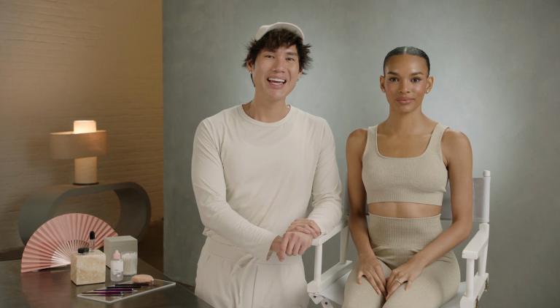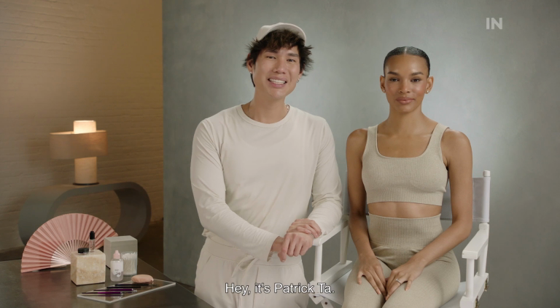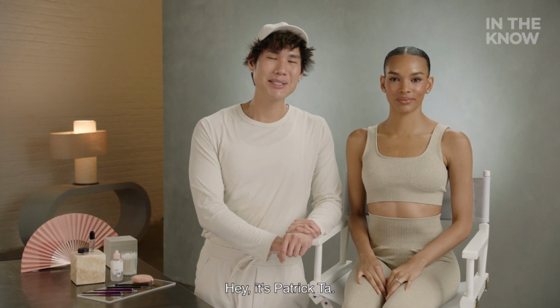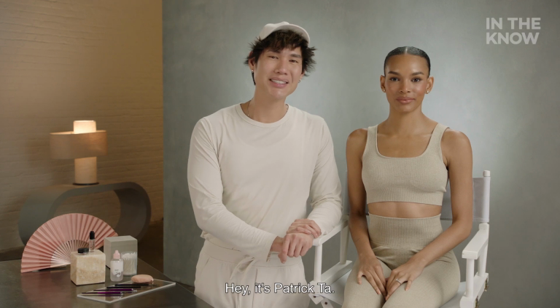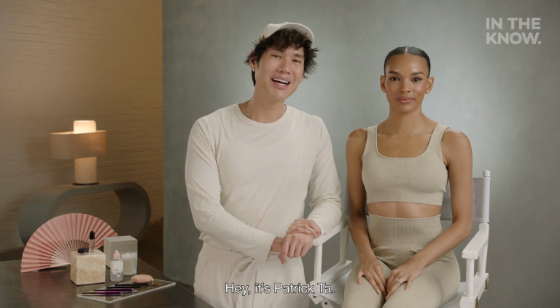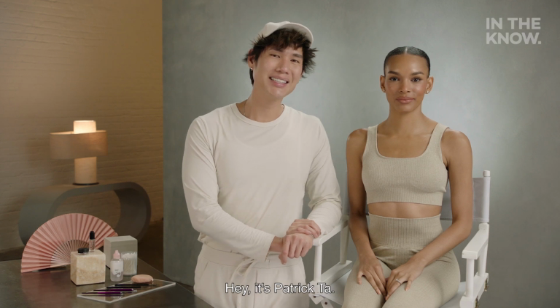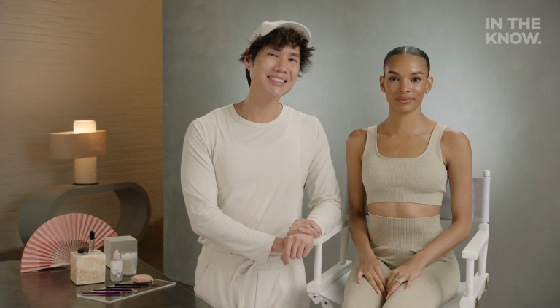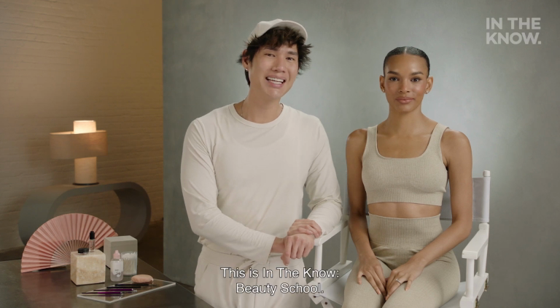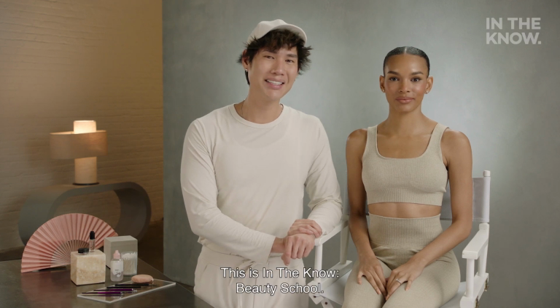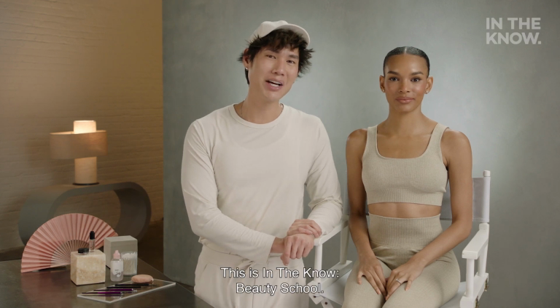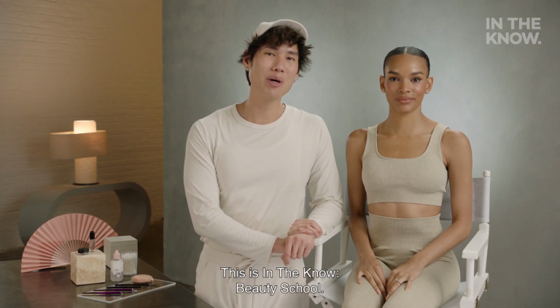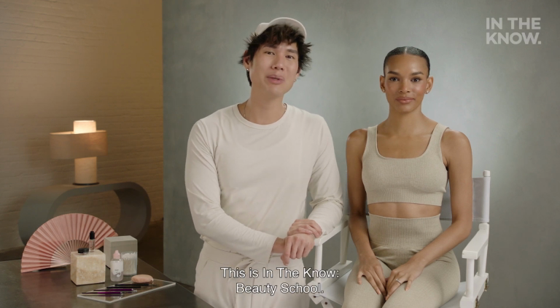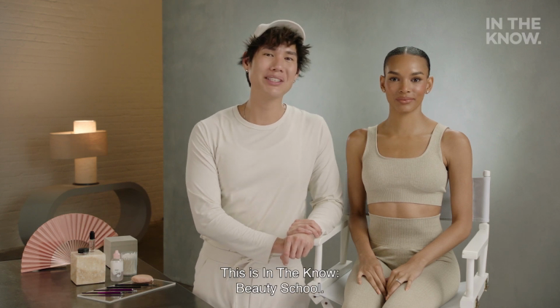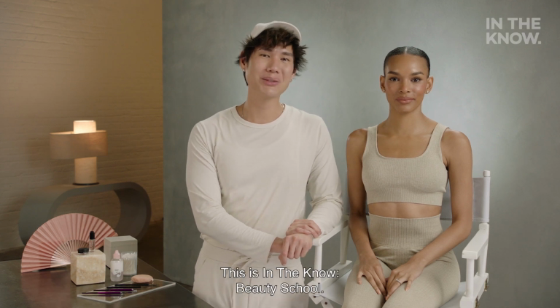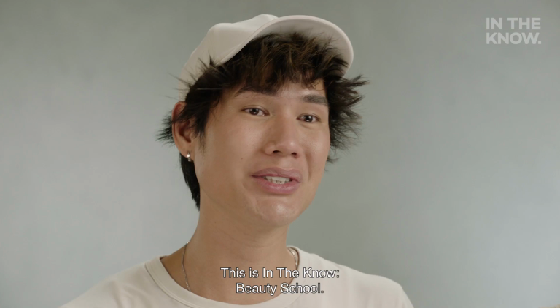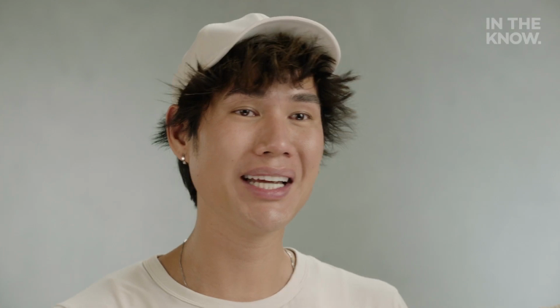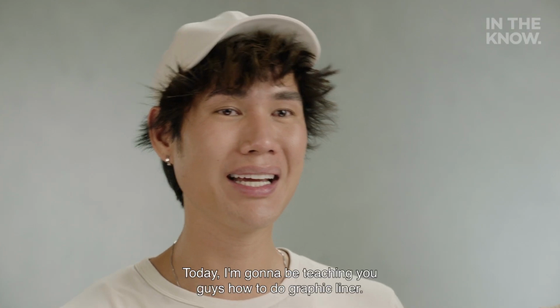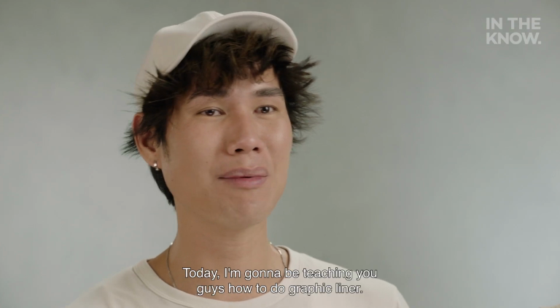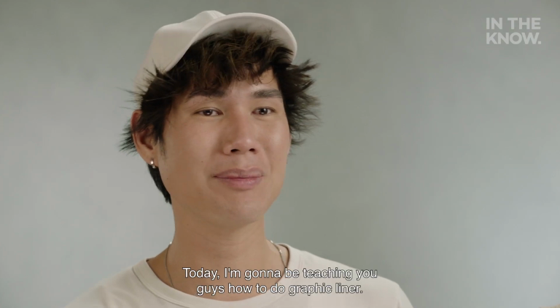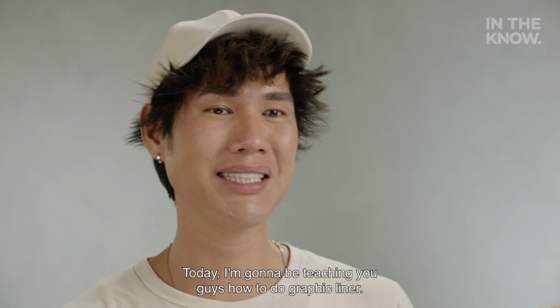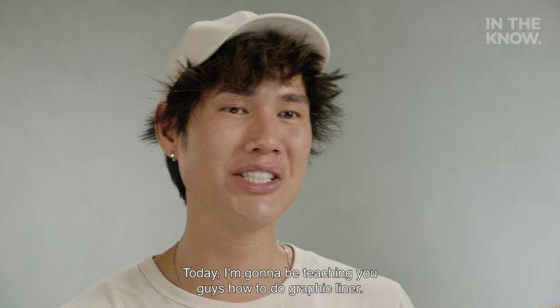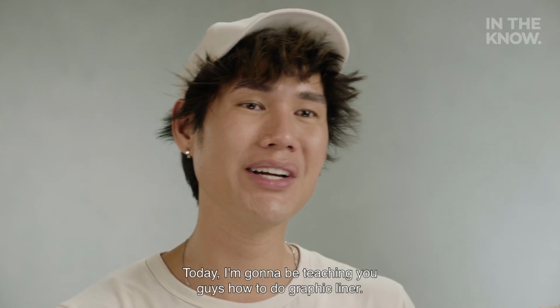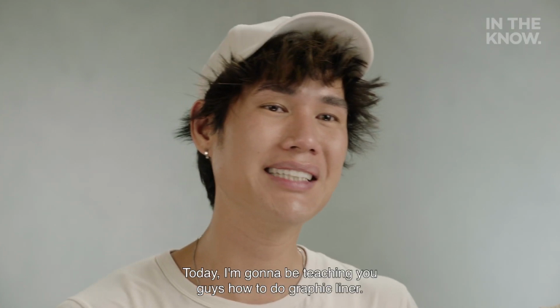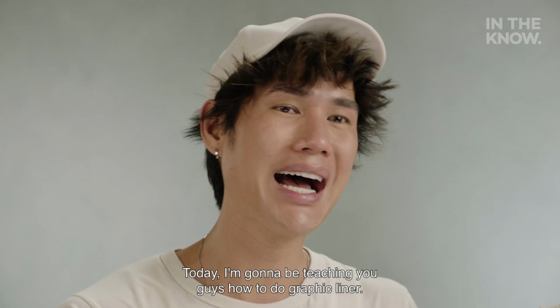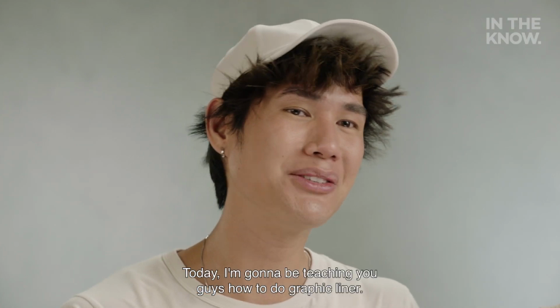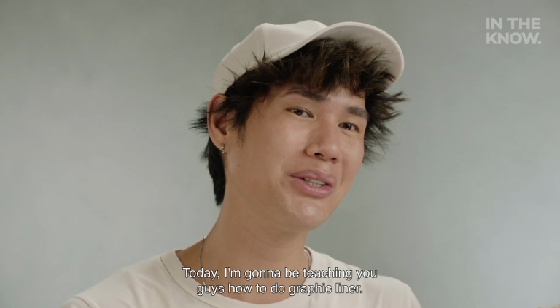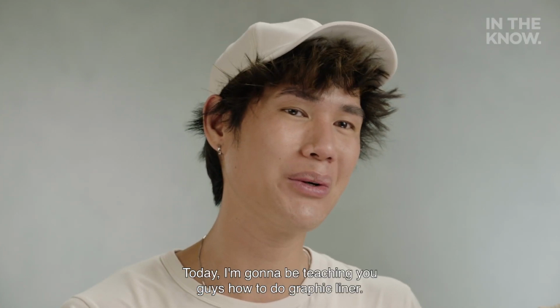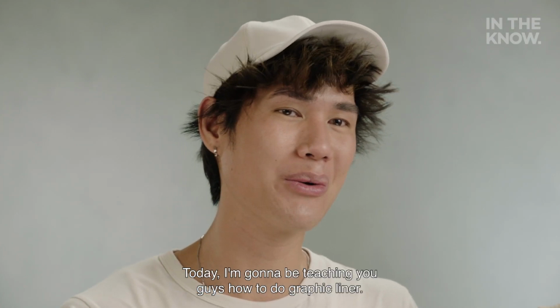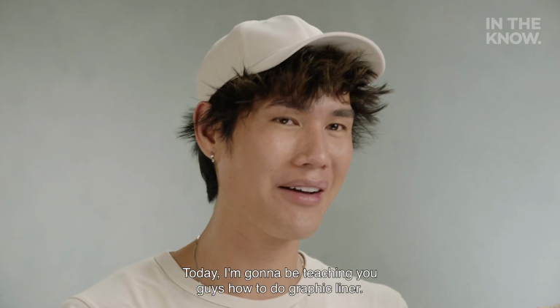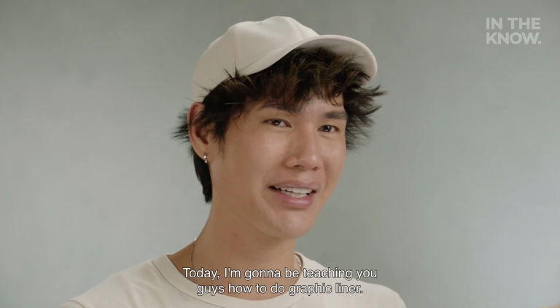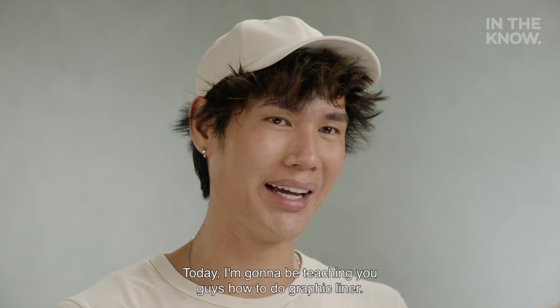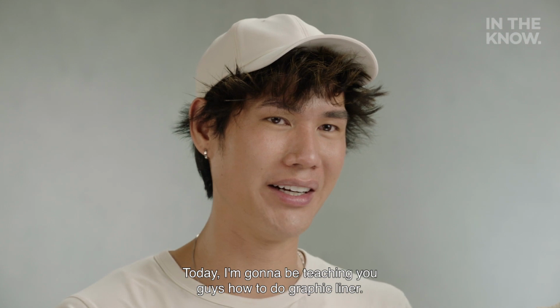Hey, it's Patrick Todd. This is In The Know Beauty School. Today, I'm going to be teaching you guys how to do a graphic liner.